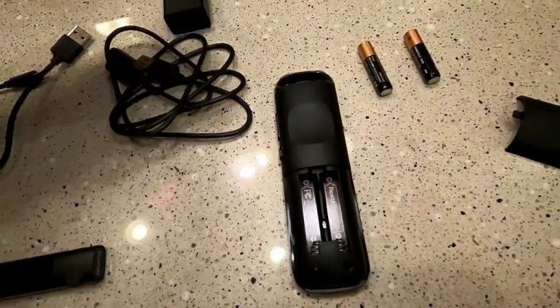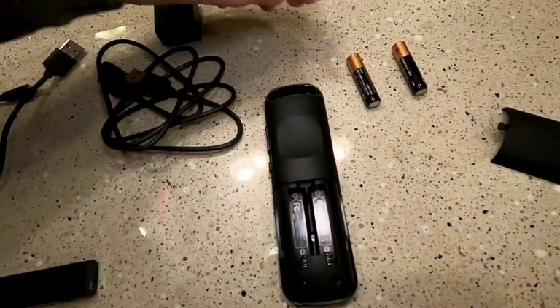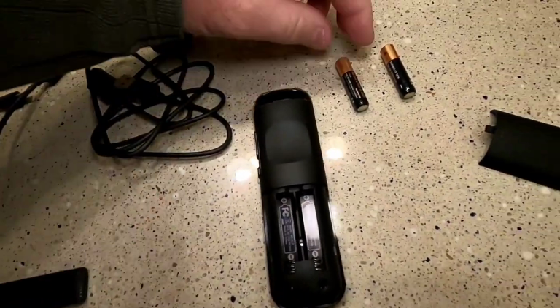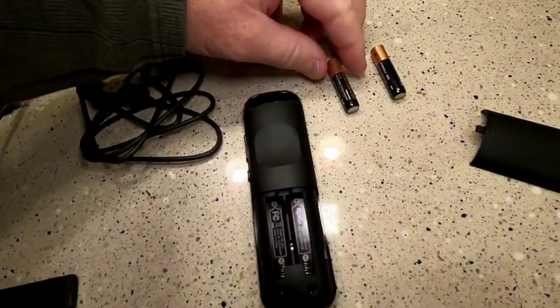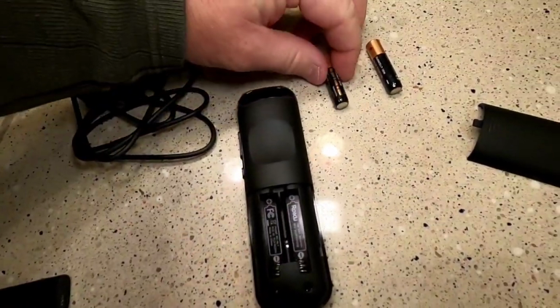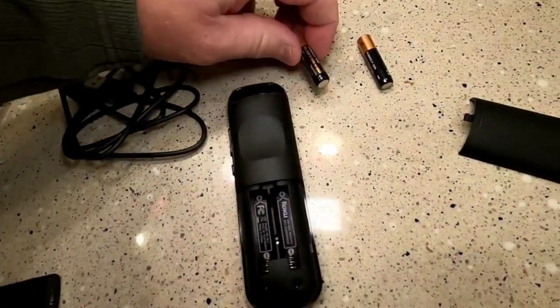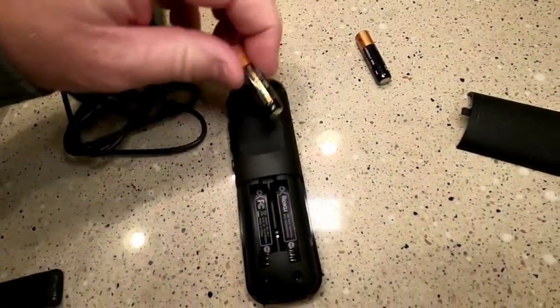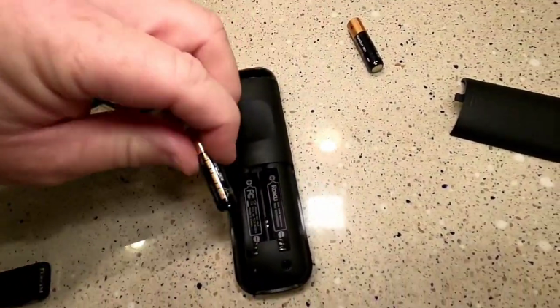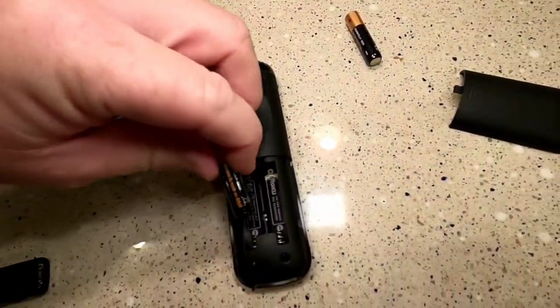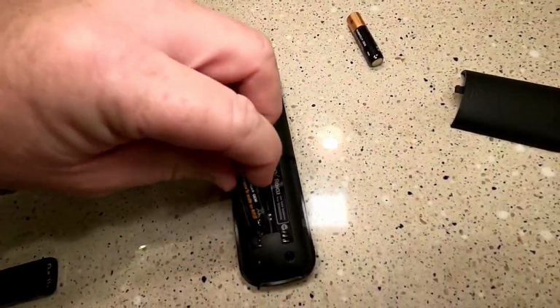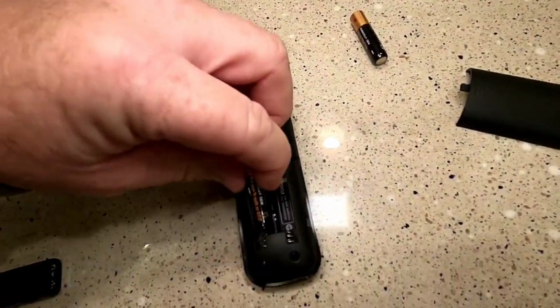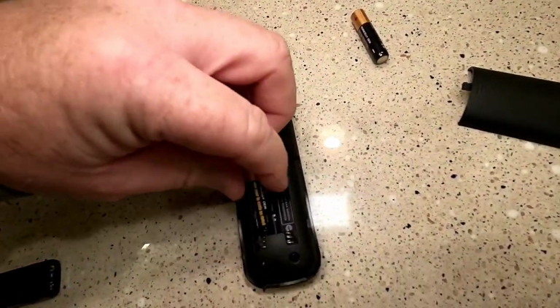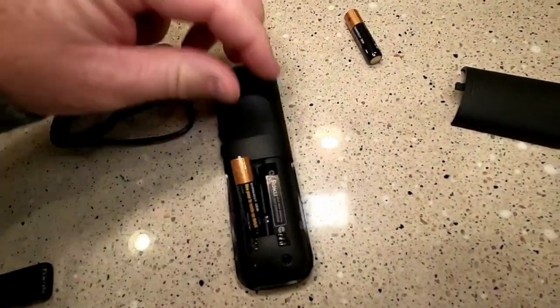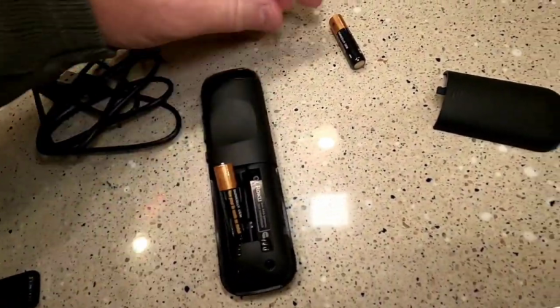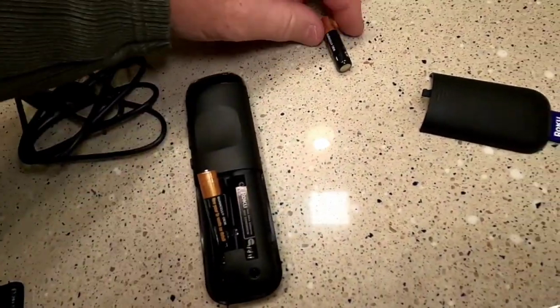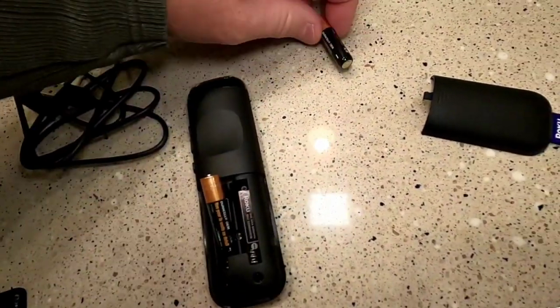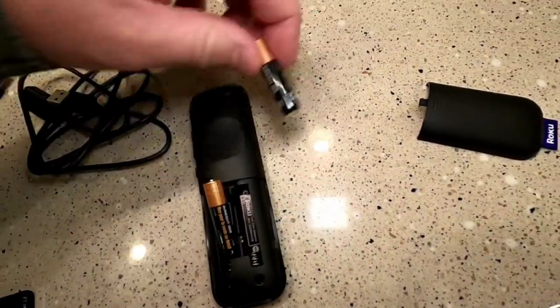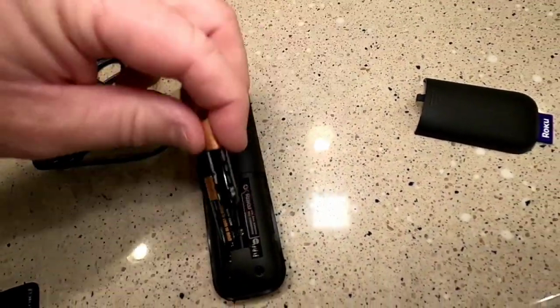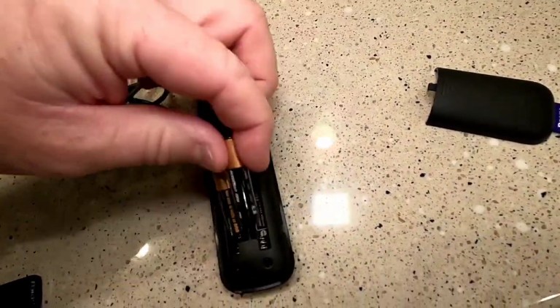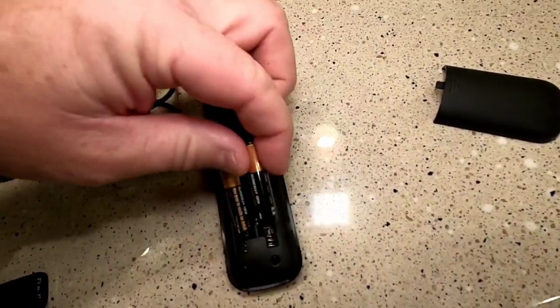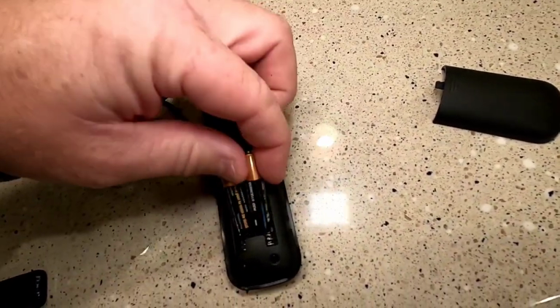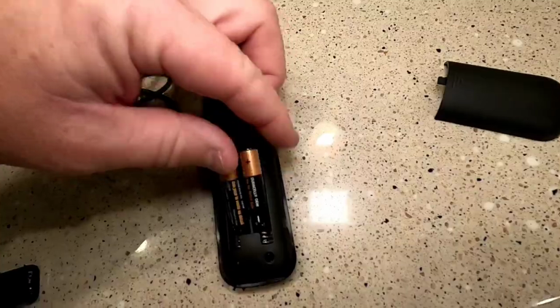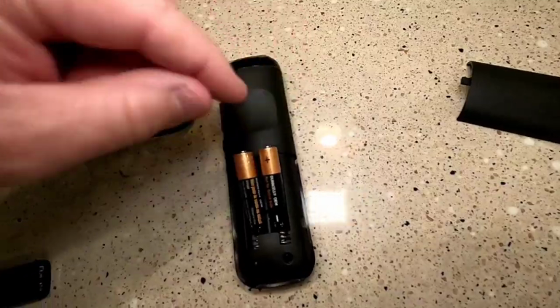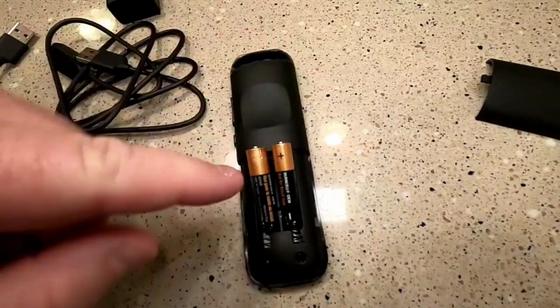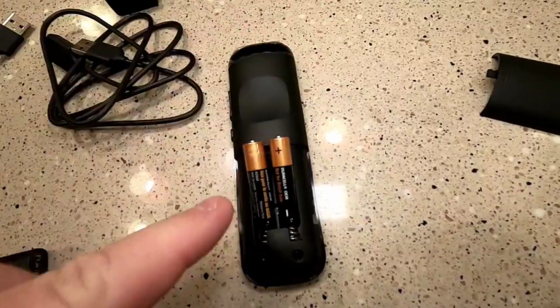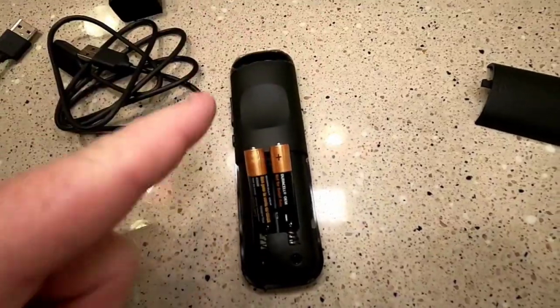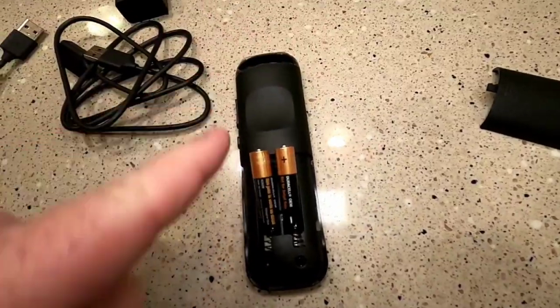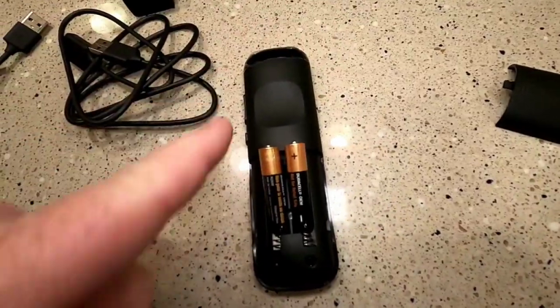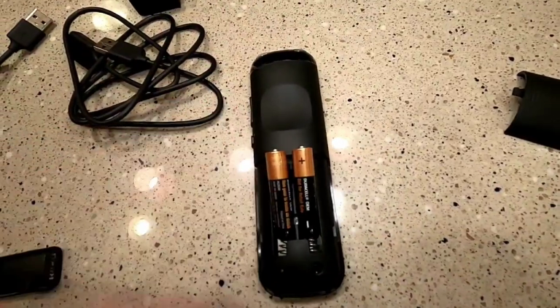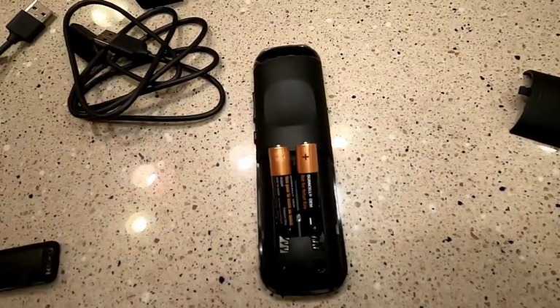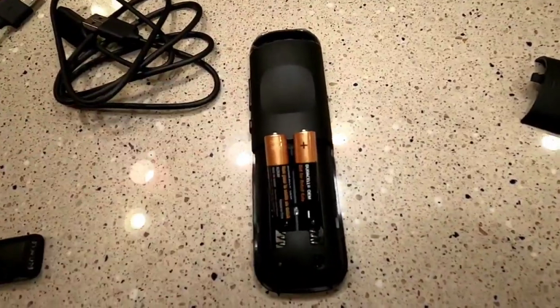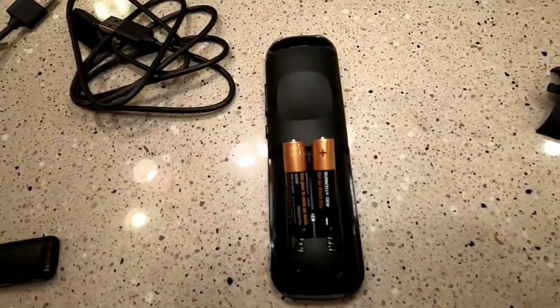It takes two AAA batteries, and they both go in with the positive side facing up.